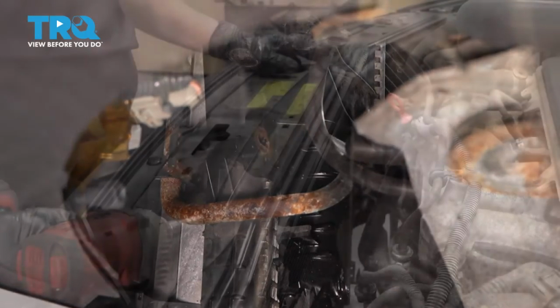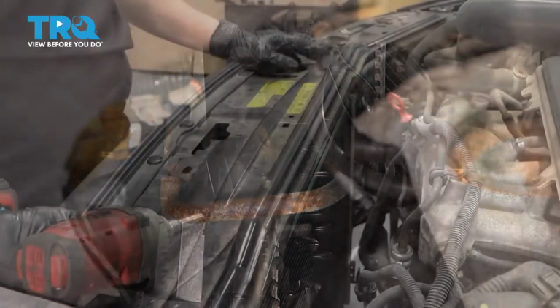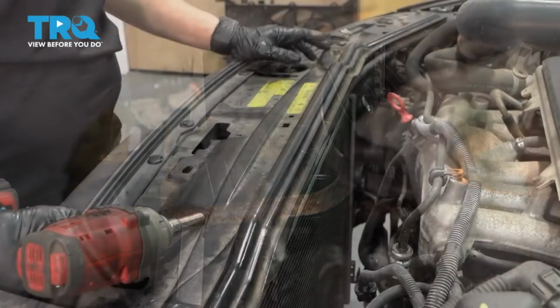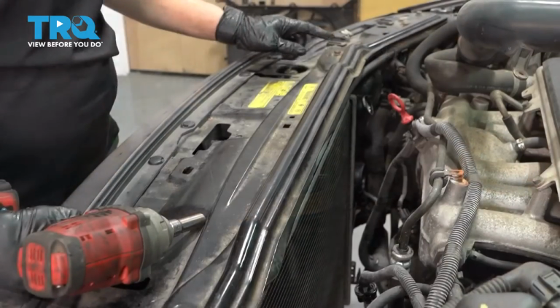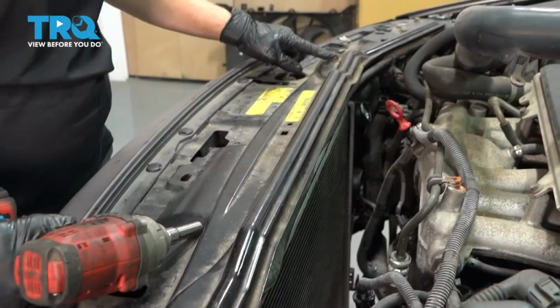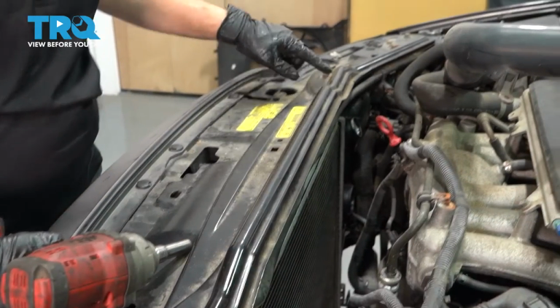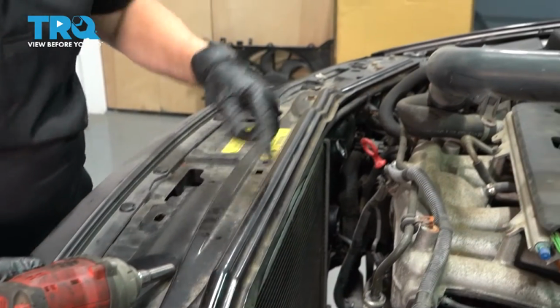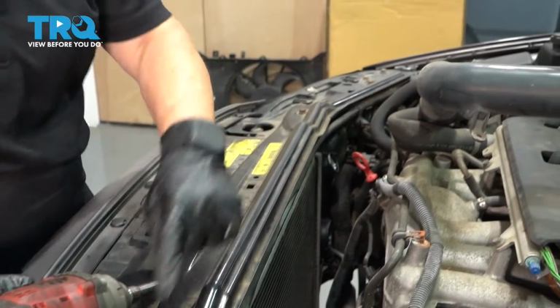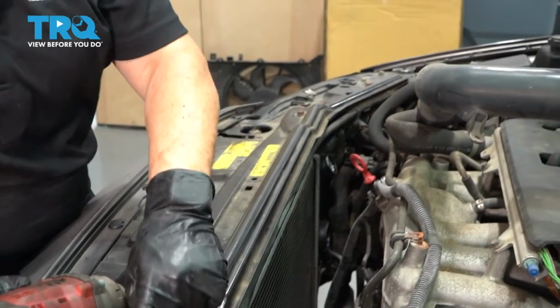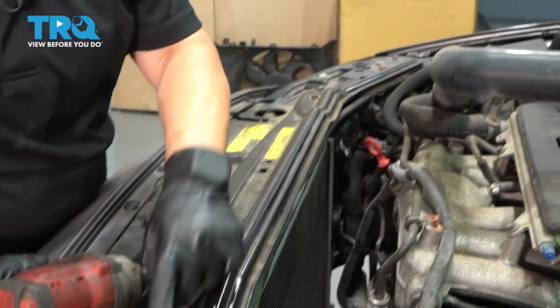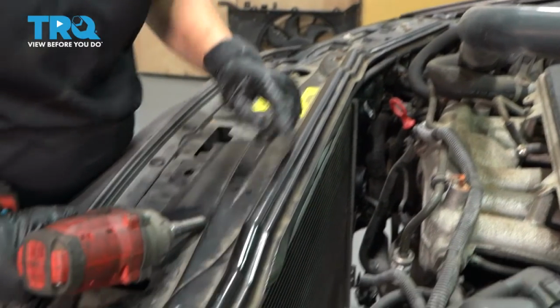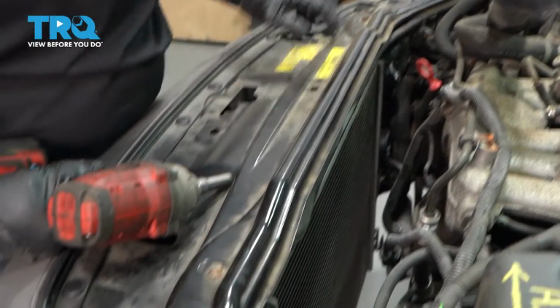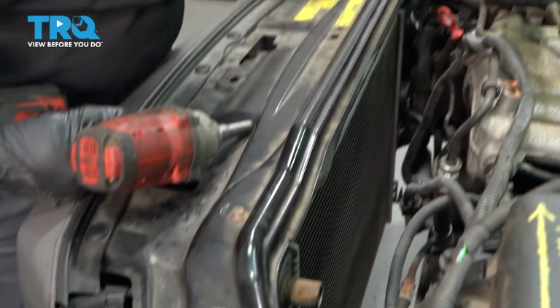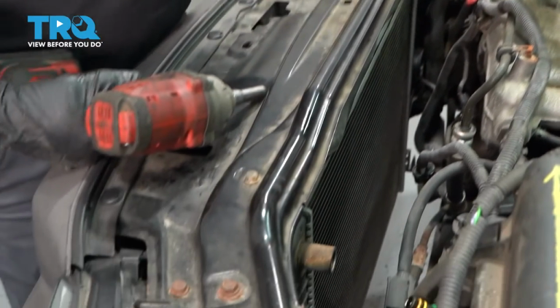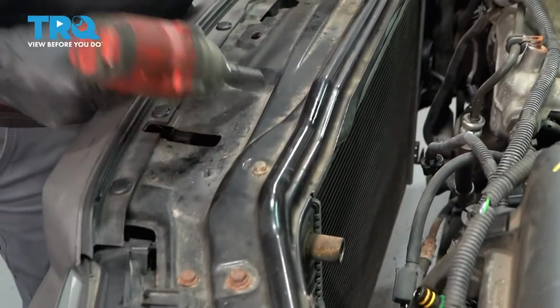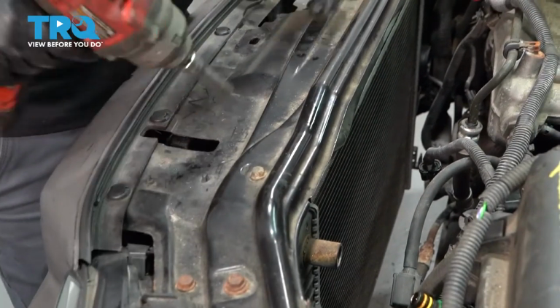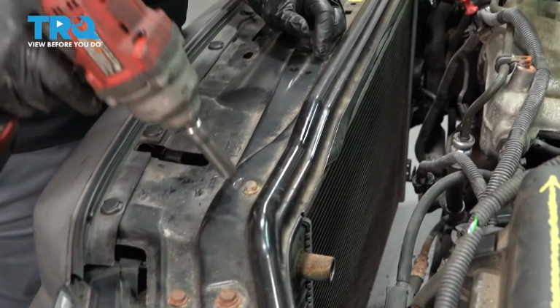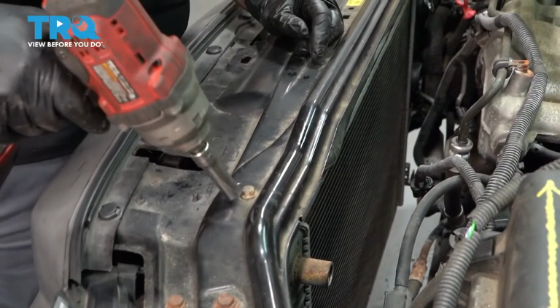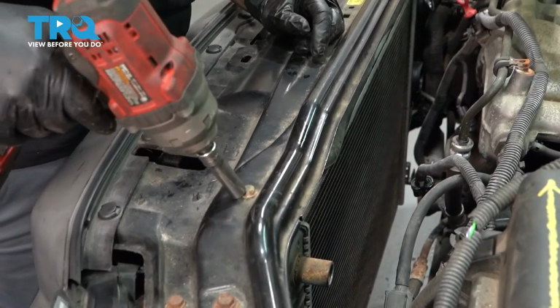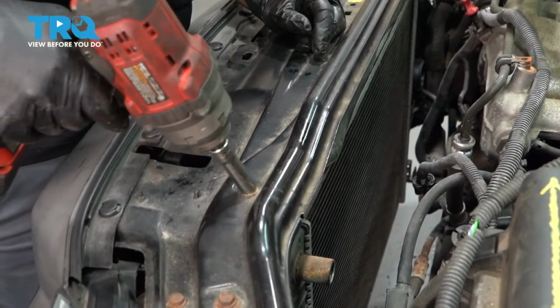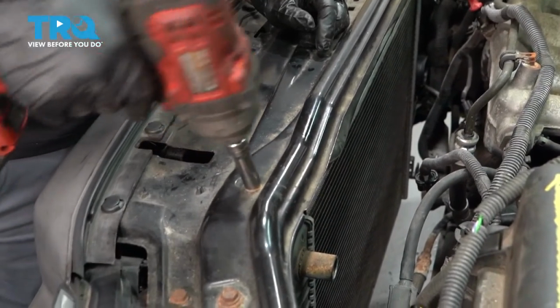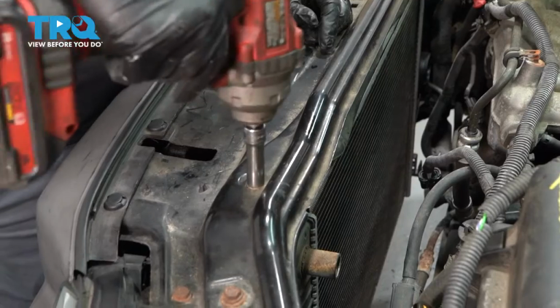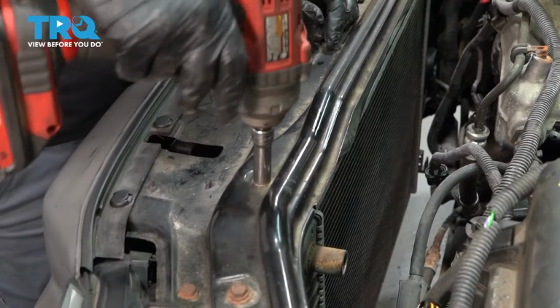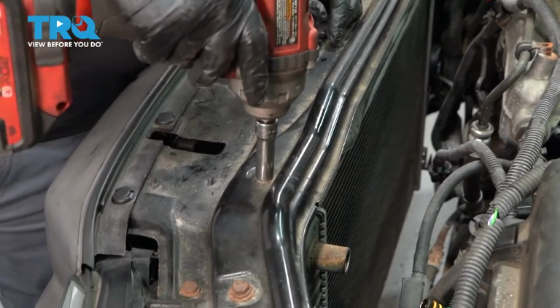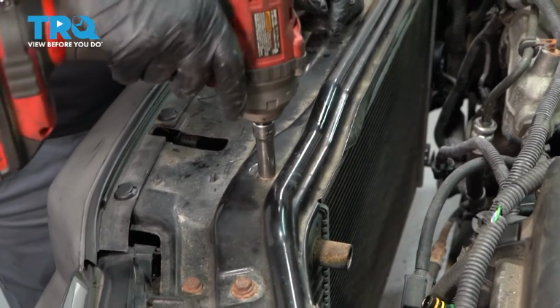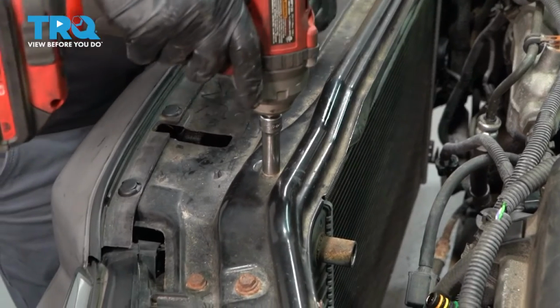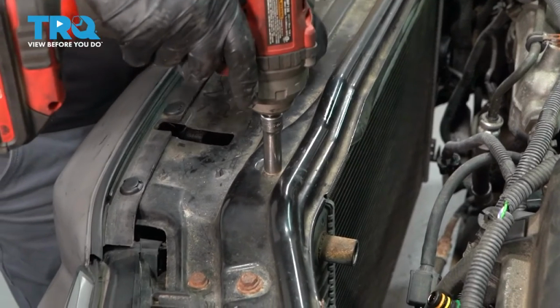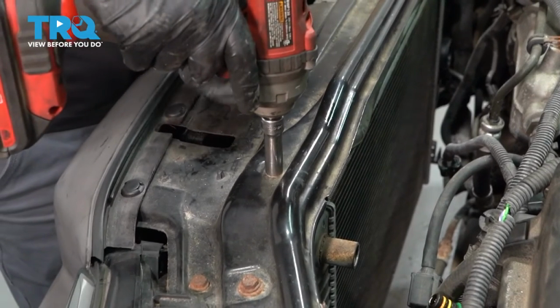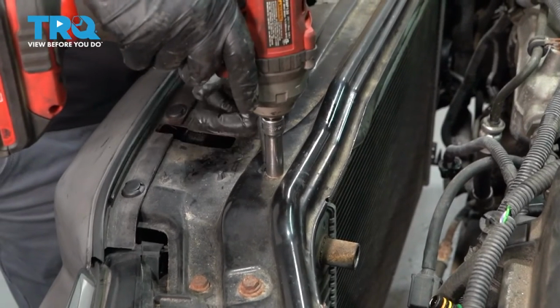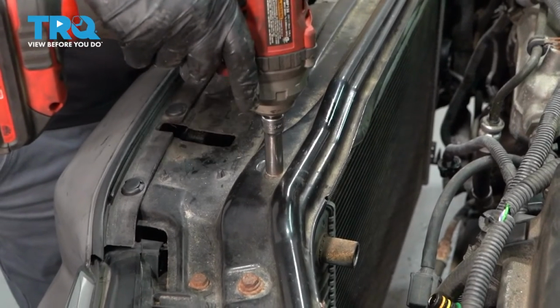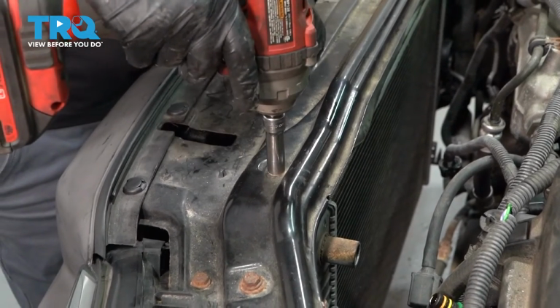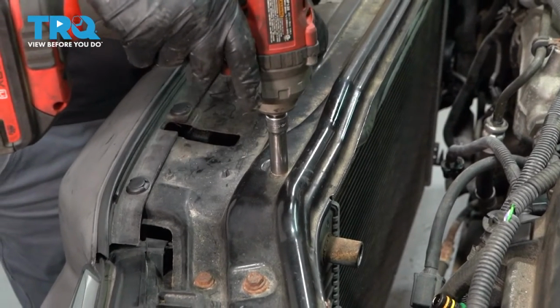You have these two screws right in here. This holds the AC condenser to the radiator — there's a 10-millimeter socket on the bracket.